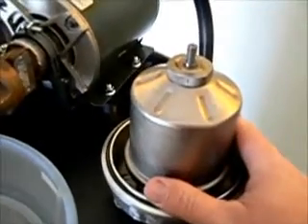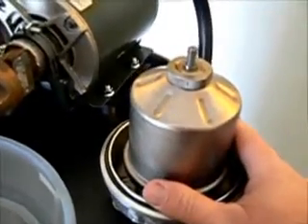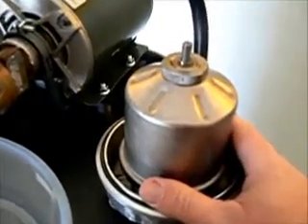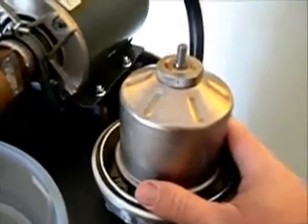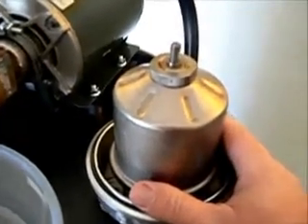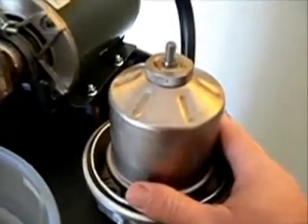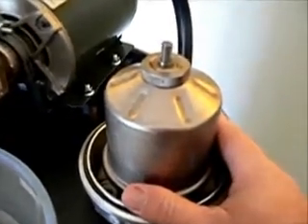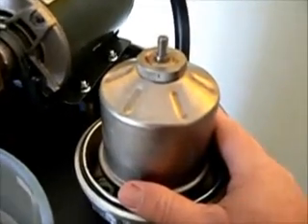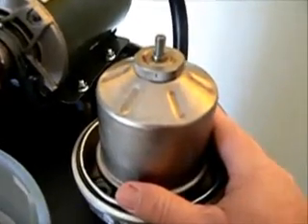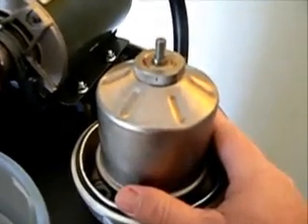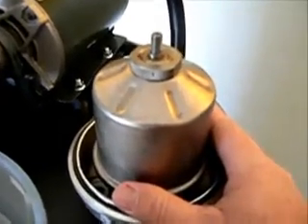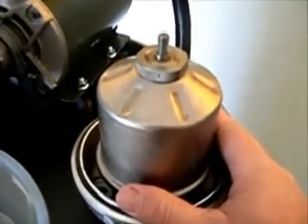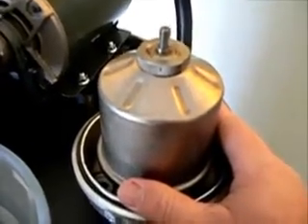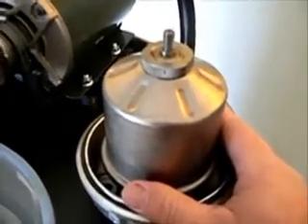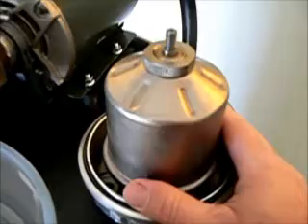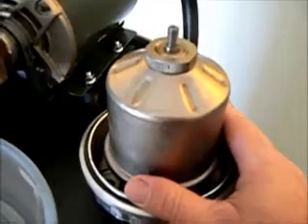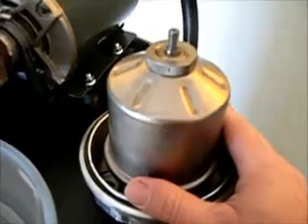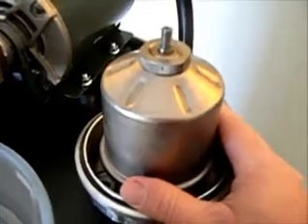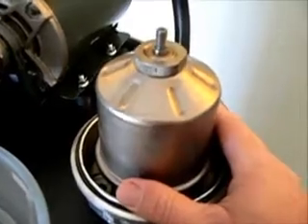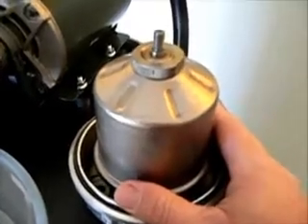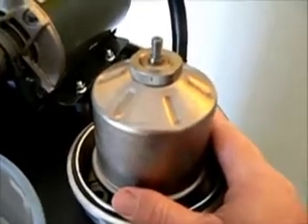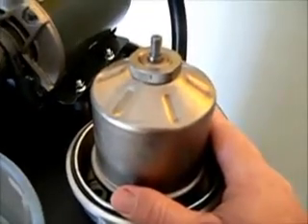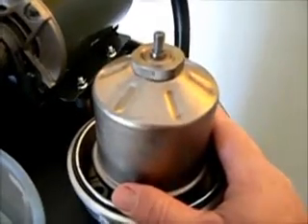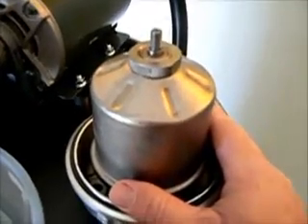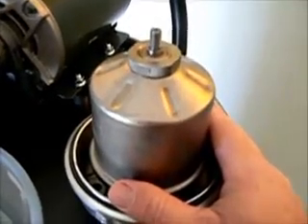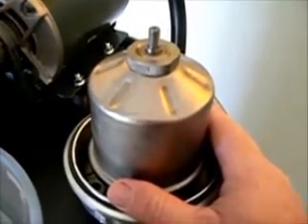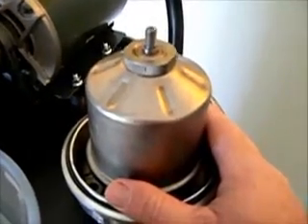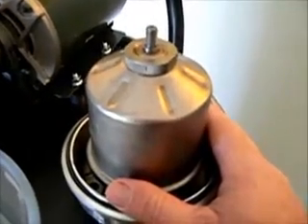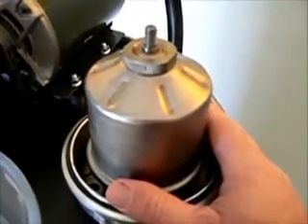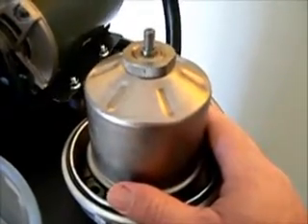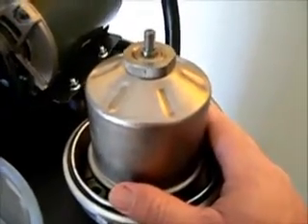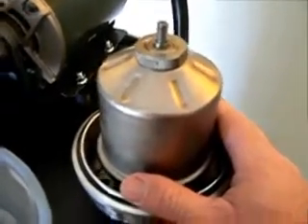After about a thousand gallons you may need to clean the rotors, but until then you need not worry.